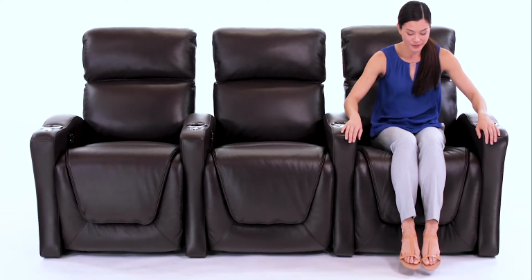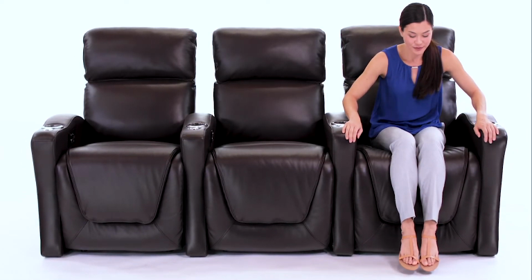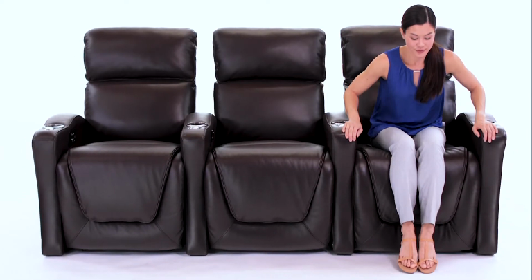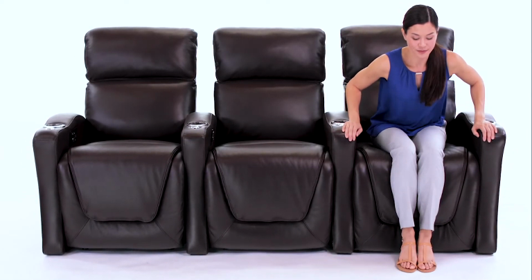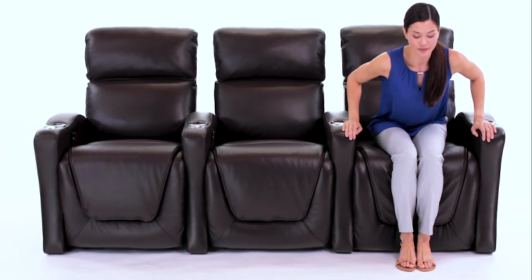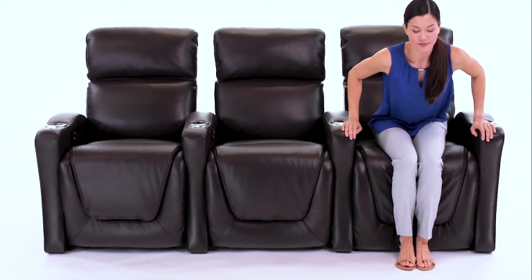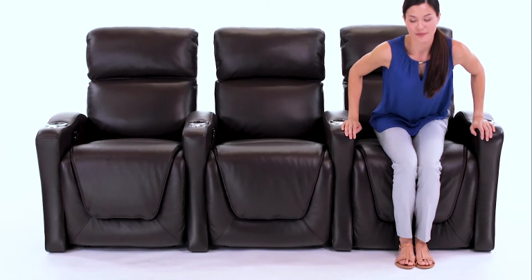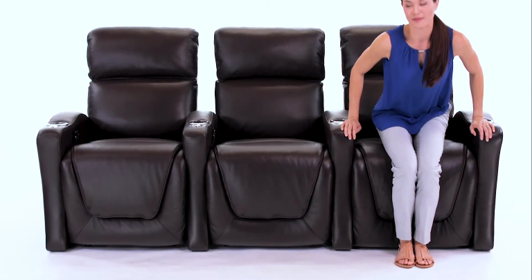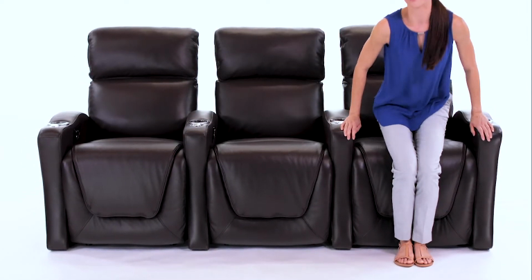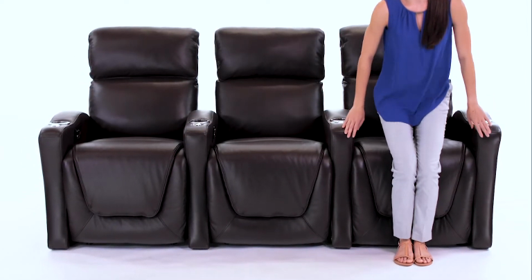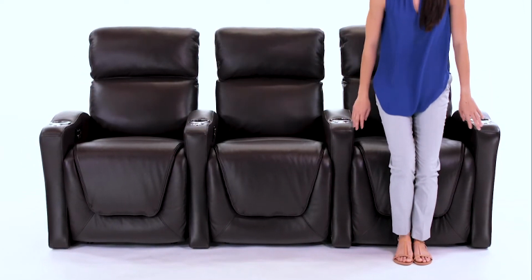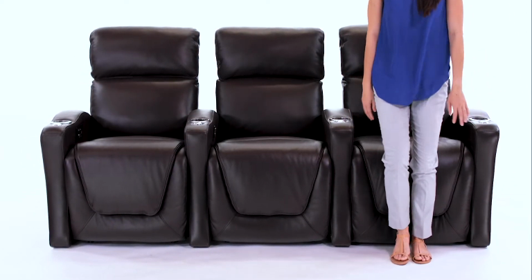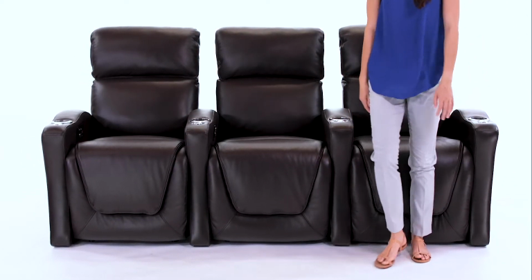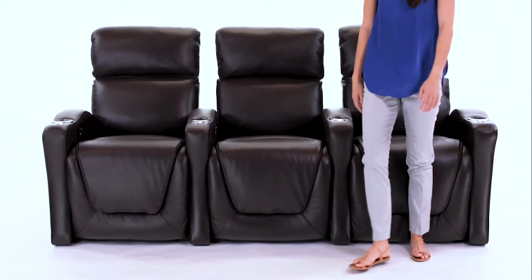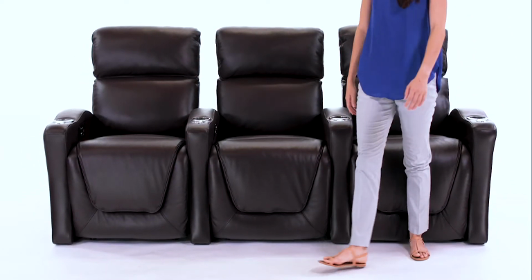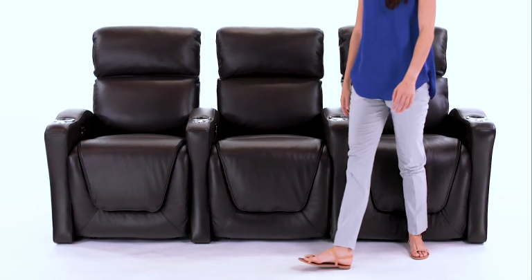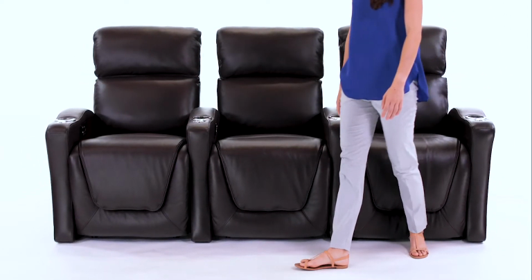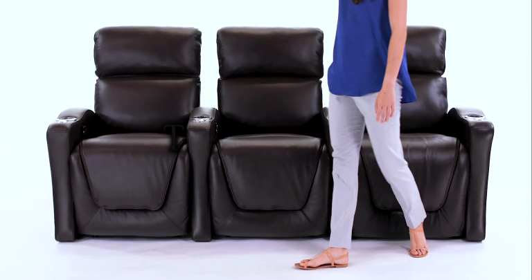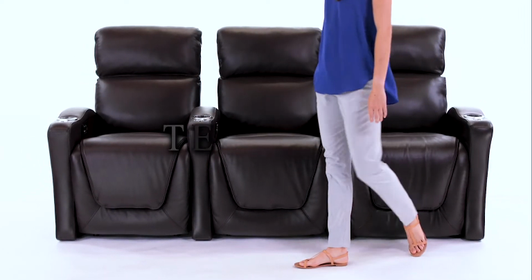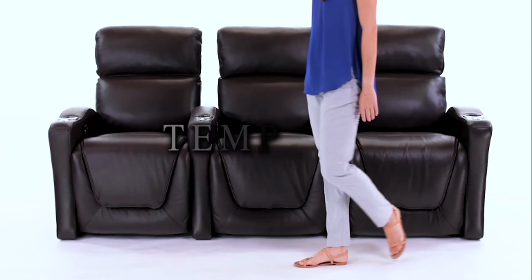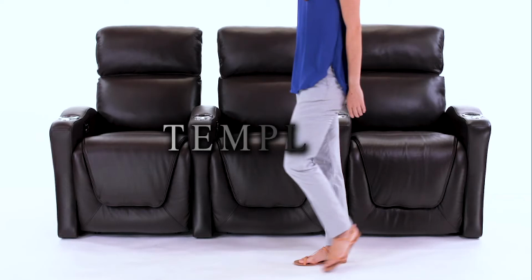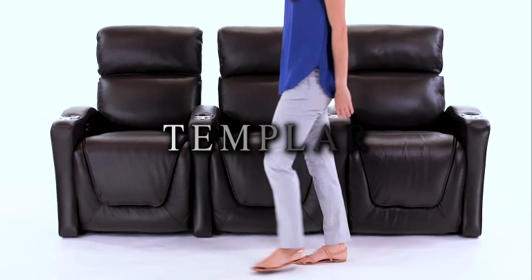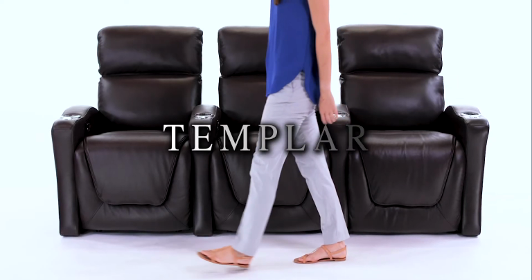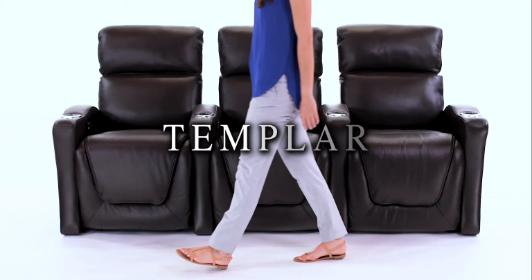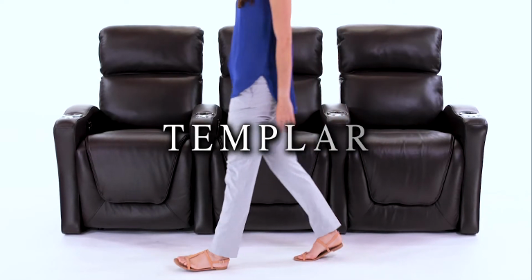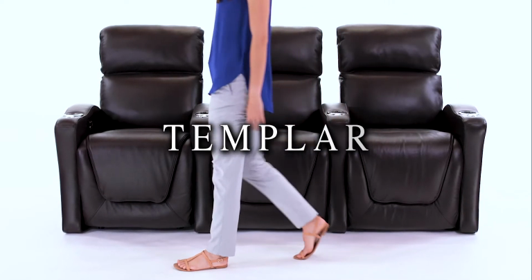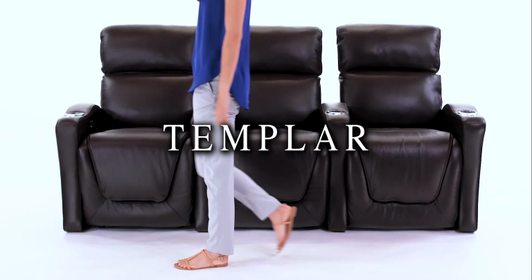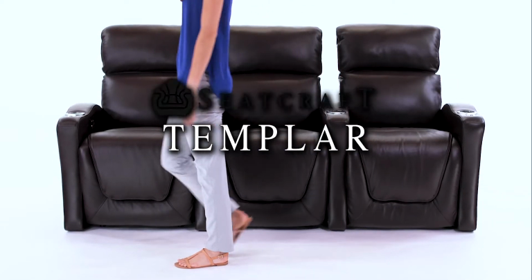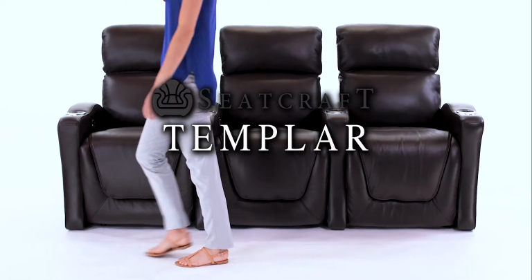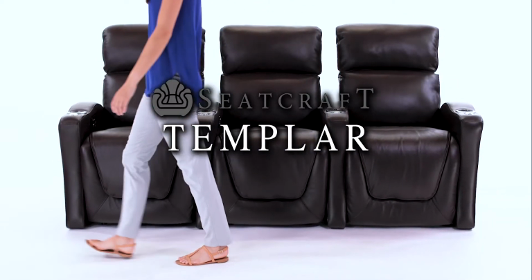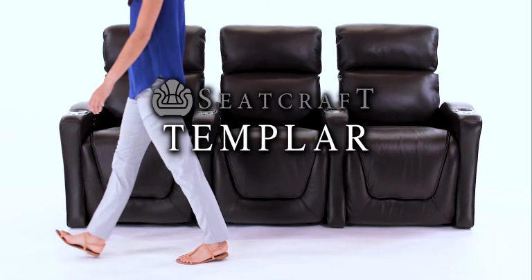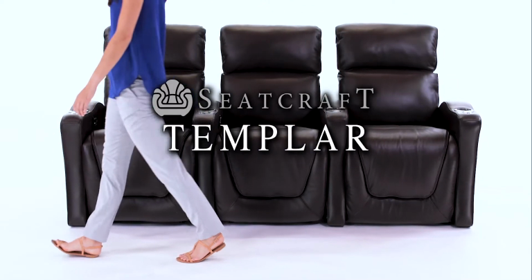Simple, yet seductive. The Templar. From Seatcraft.